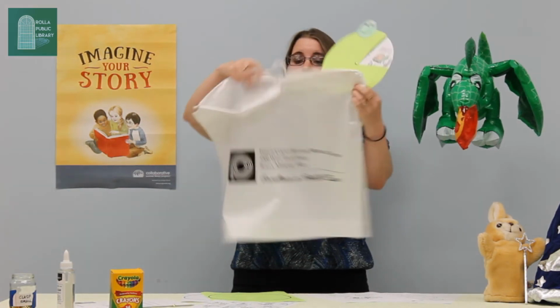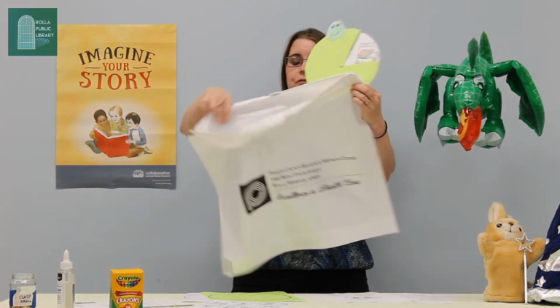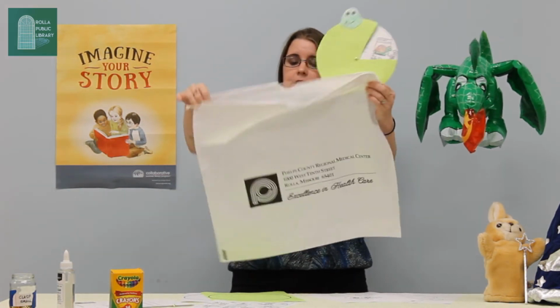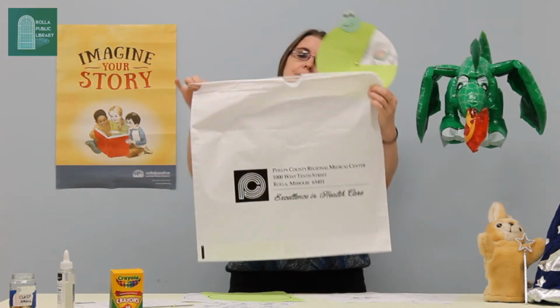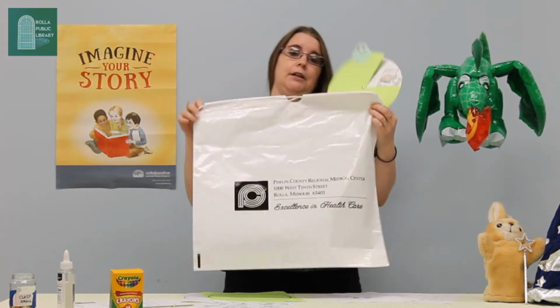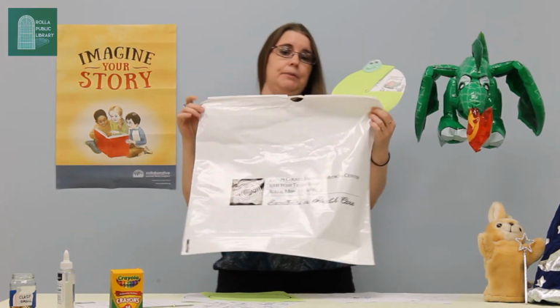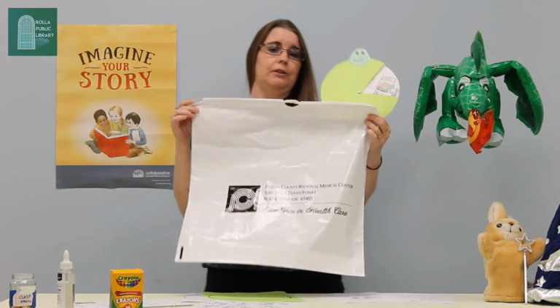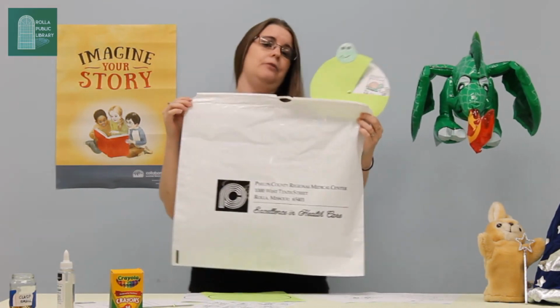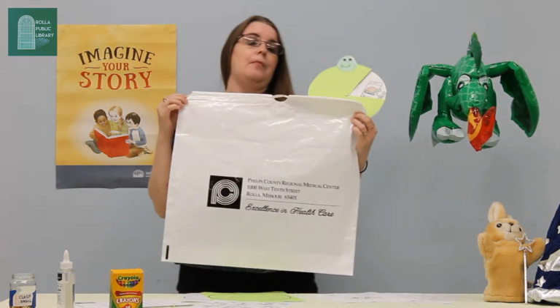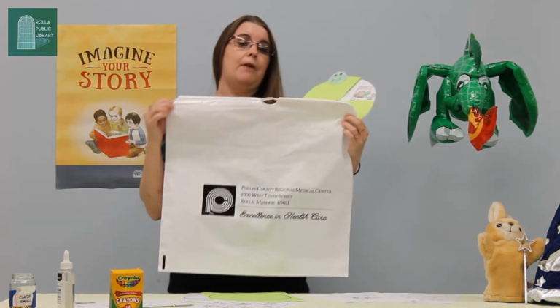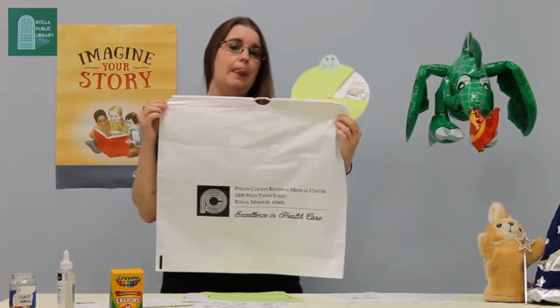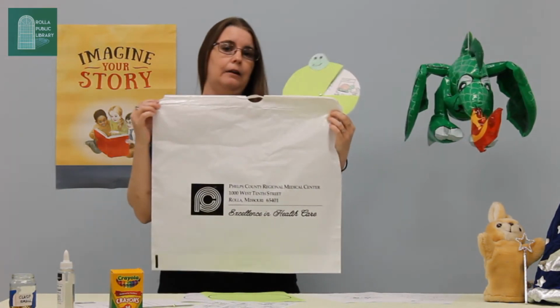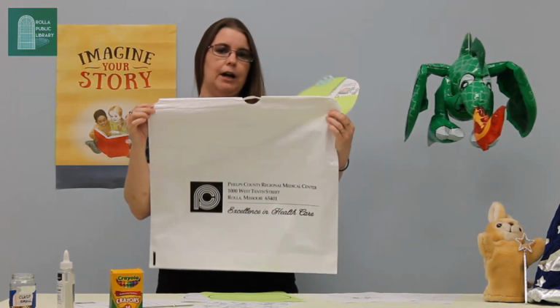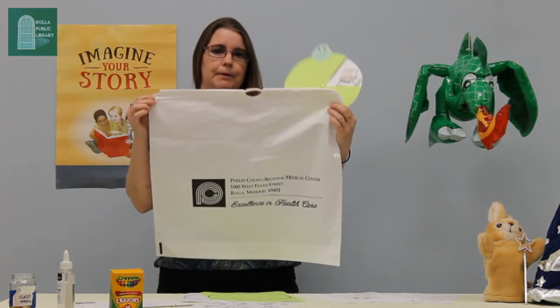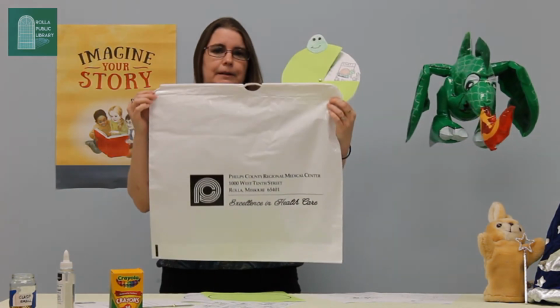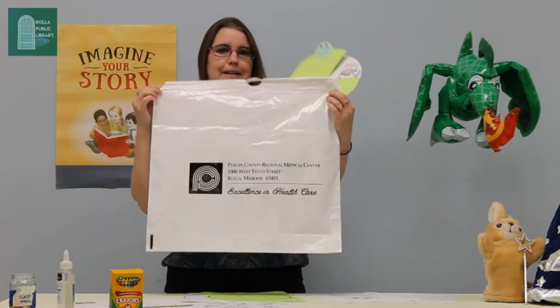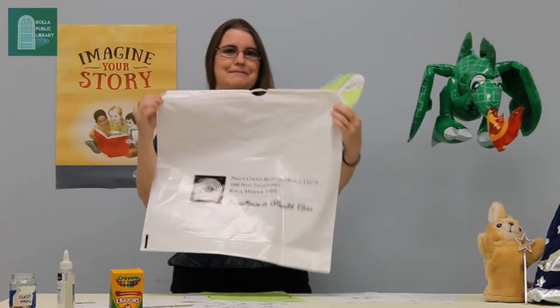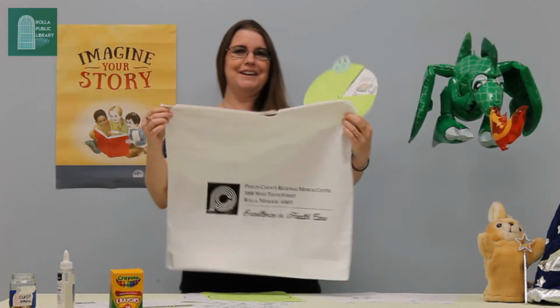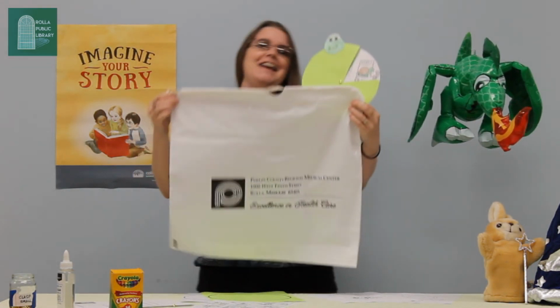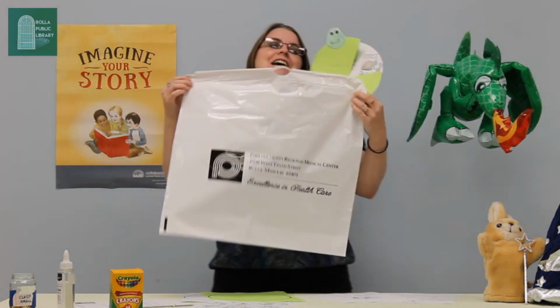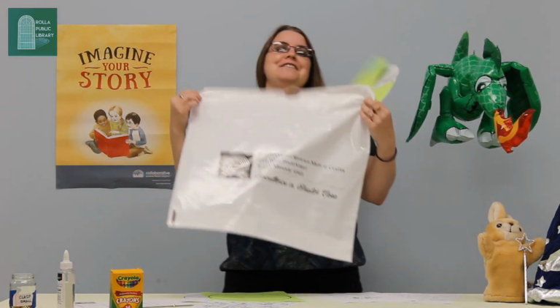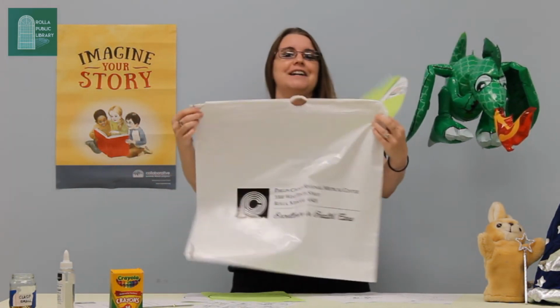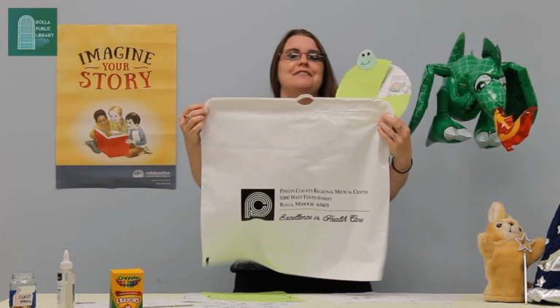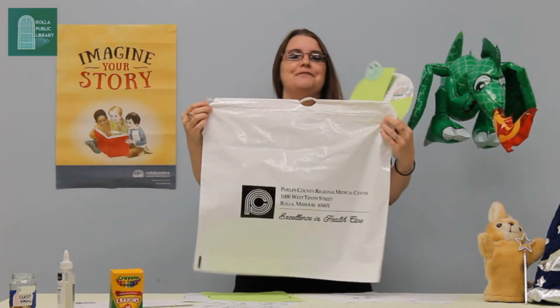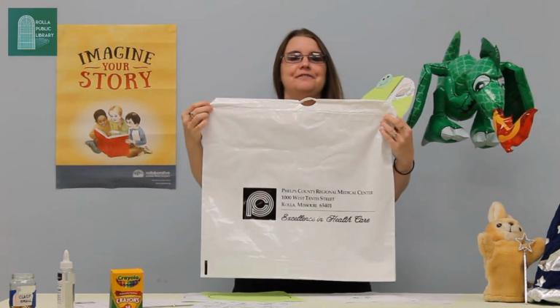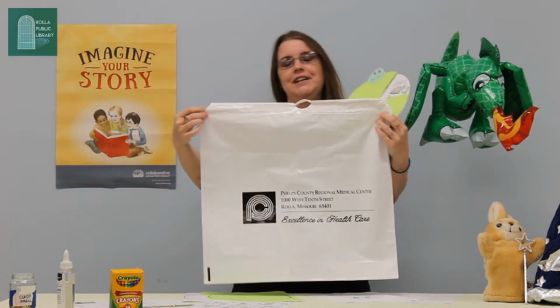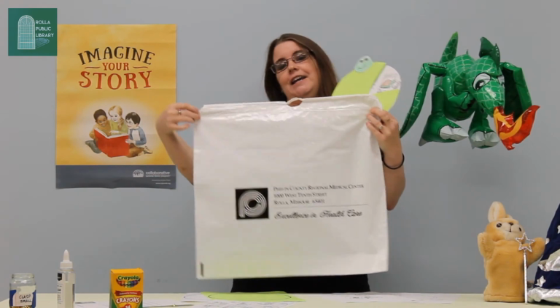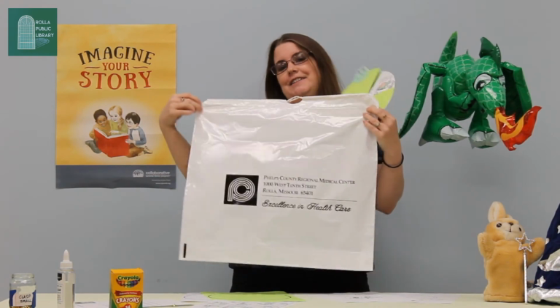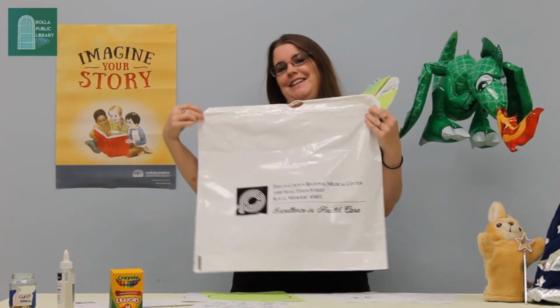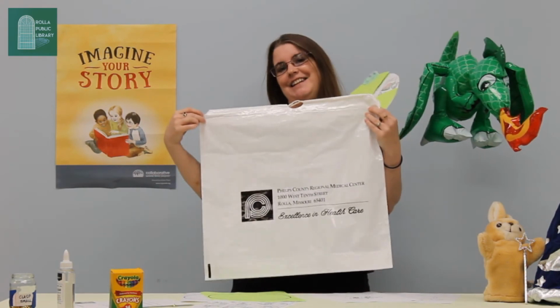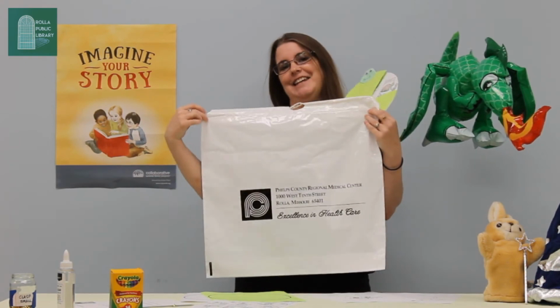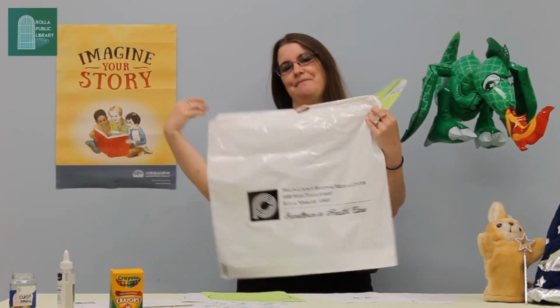Don't forget to pick that up at the Rowland Public Library. You guys have a wonderful day, and I'll see you next time!